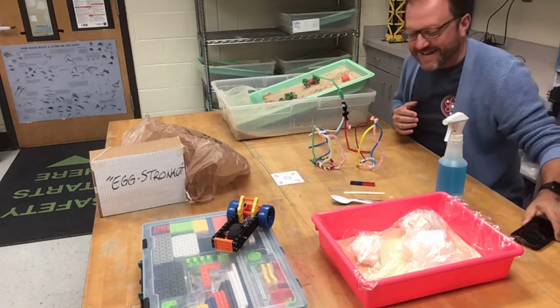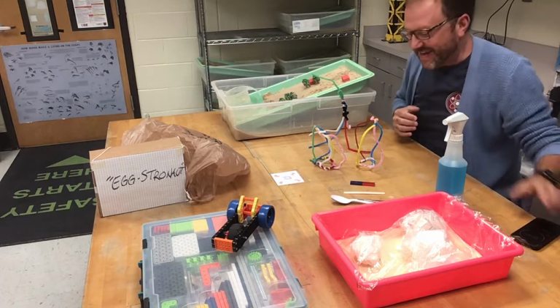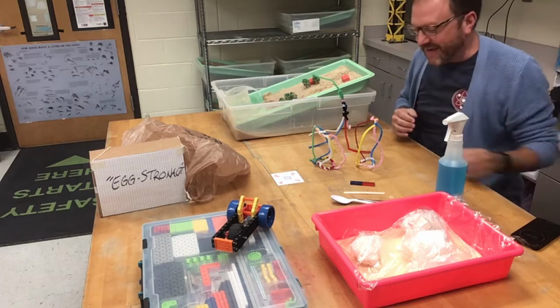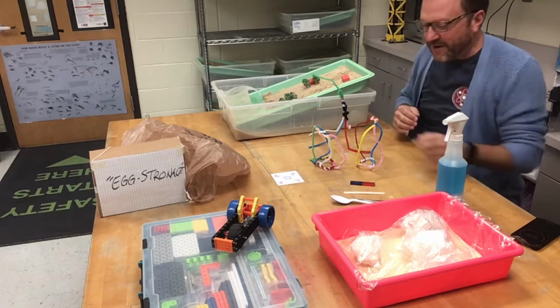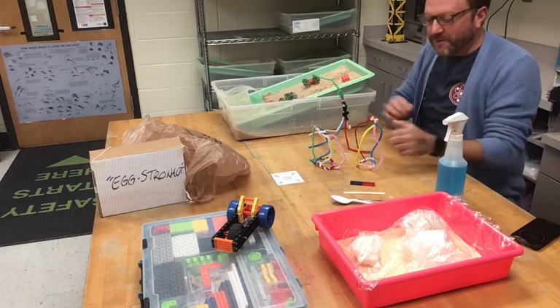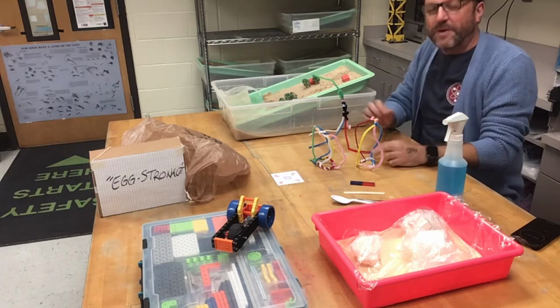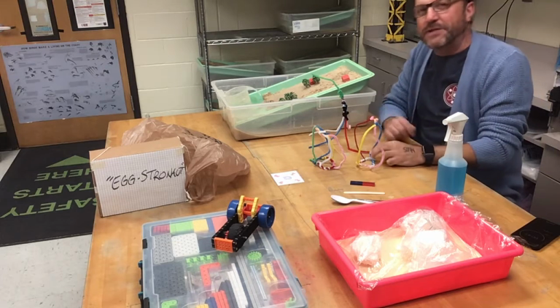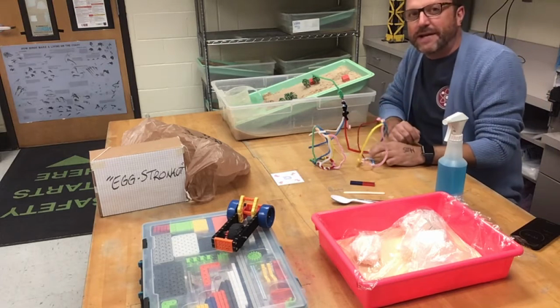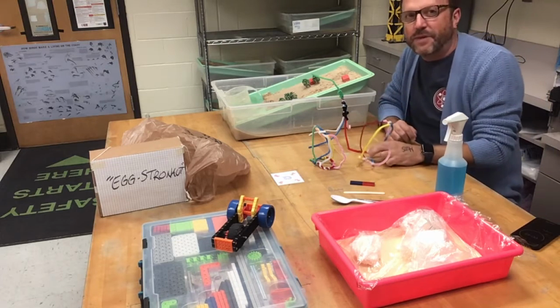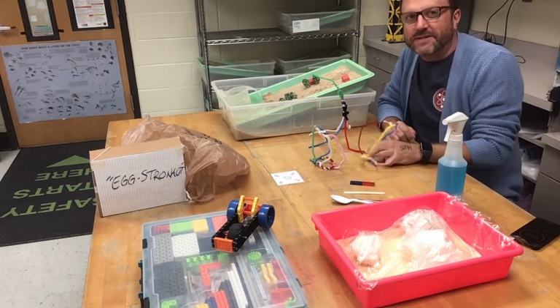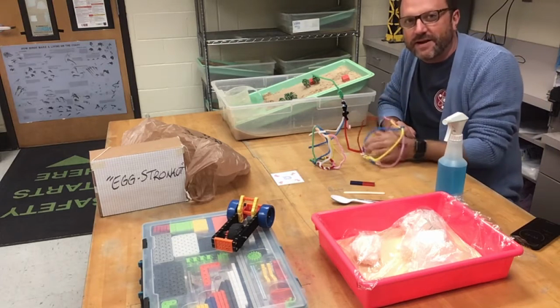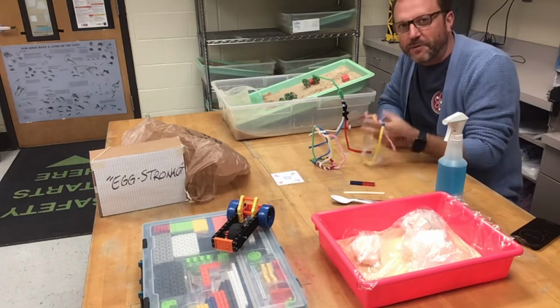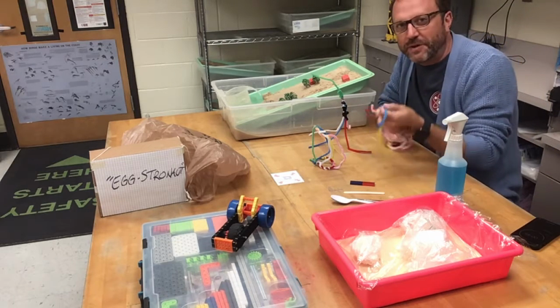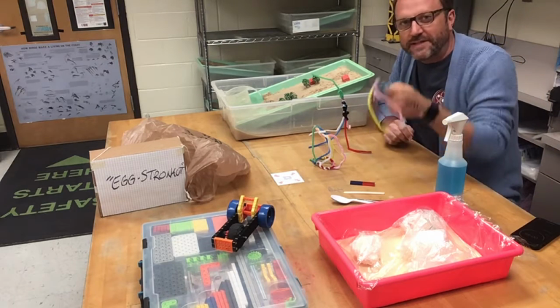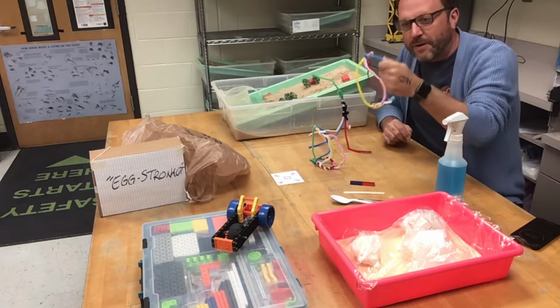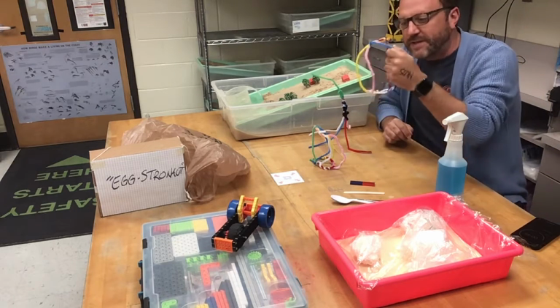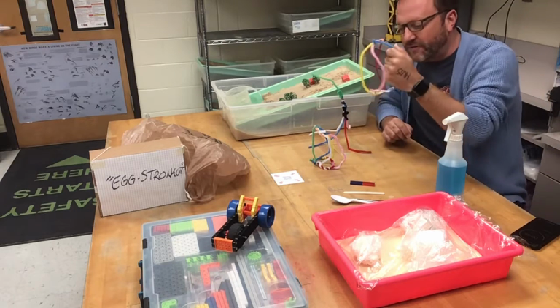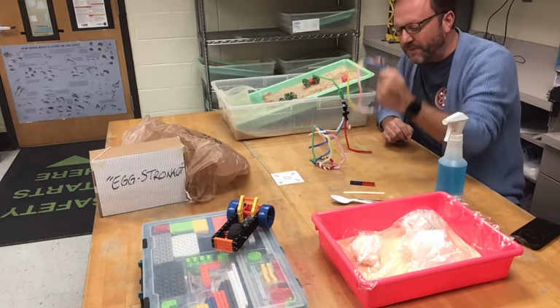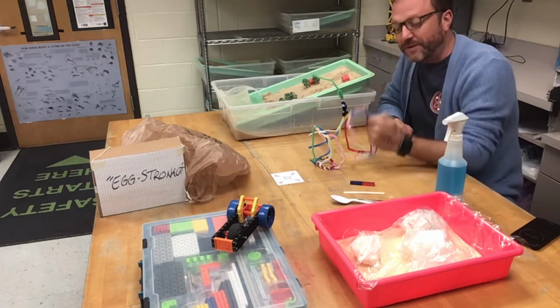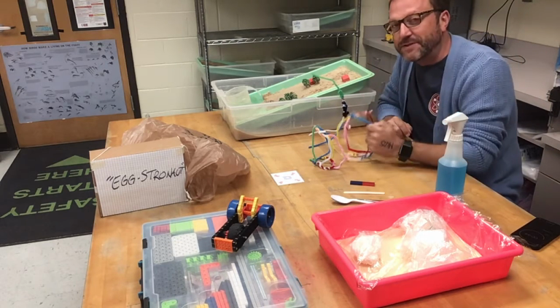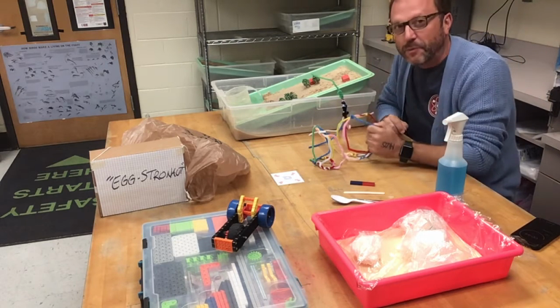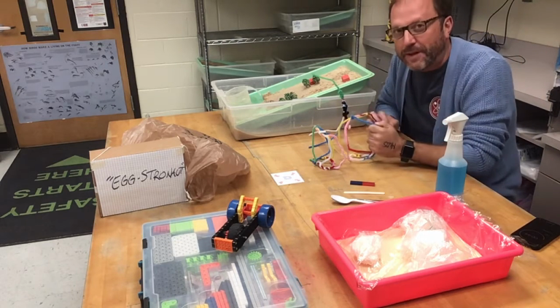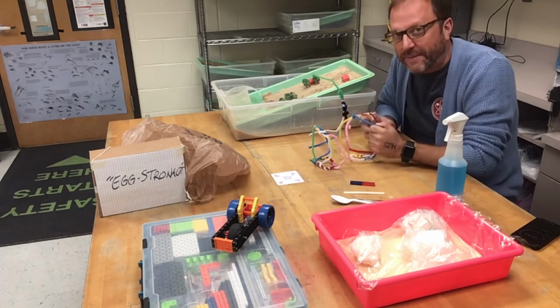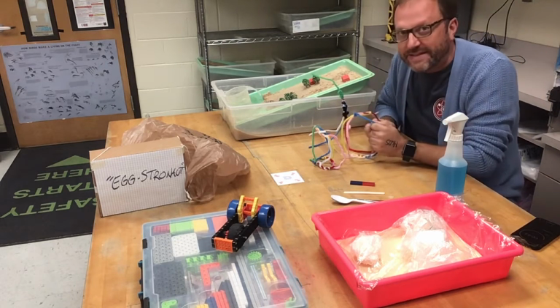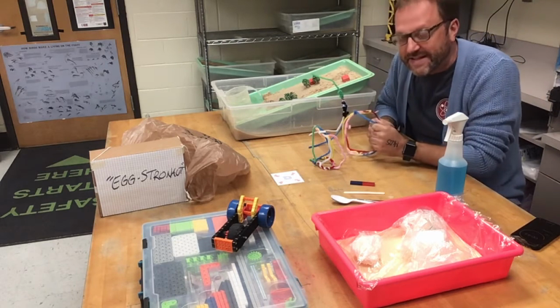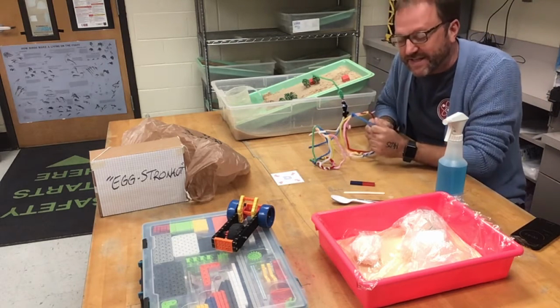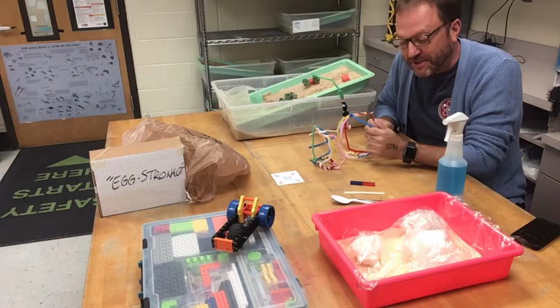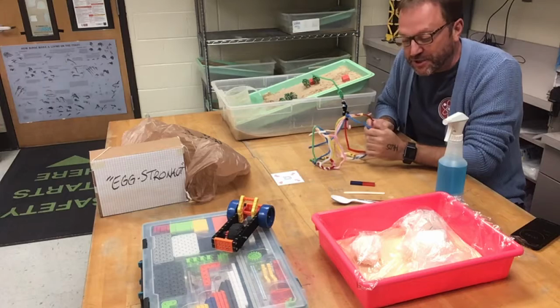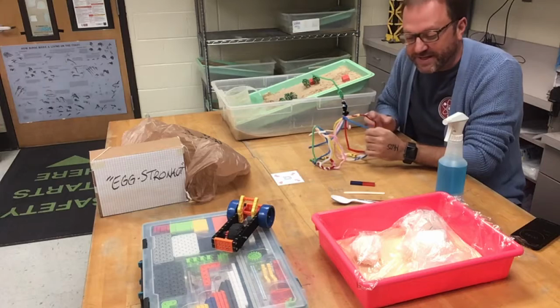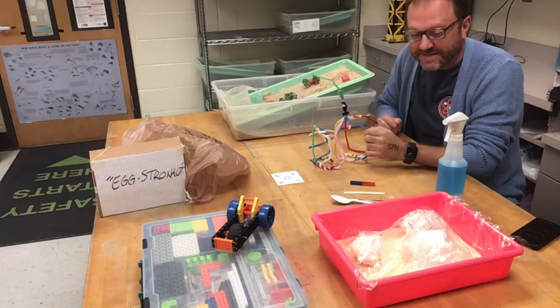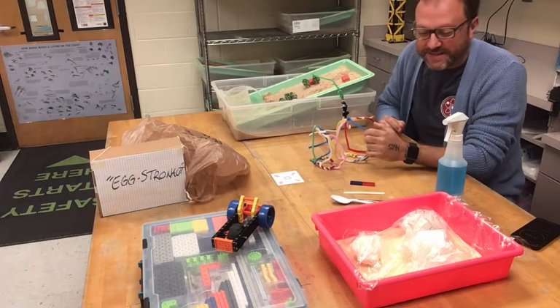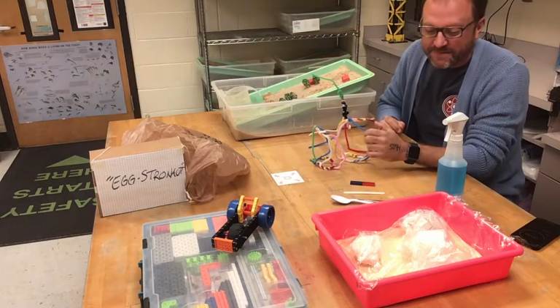In kindergarten, we read Jack and the Beanstalk, and we're building towers out of pipe cleaners, and we'll plant beans in the nature nook next time I see them.